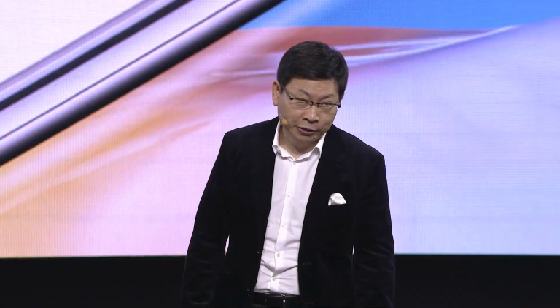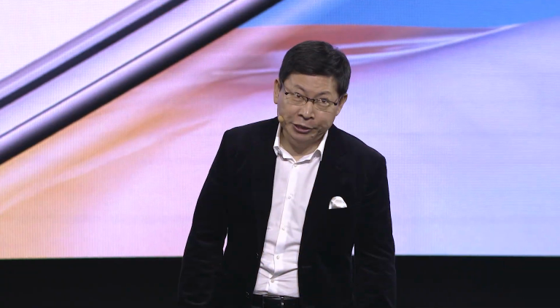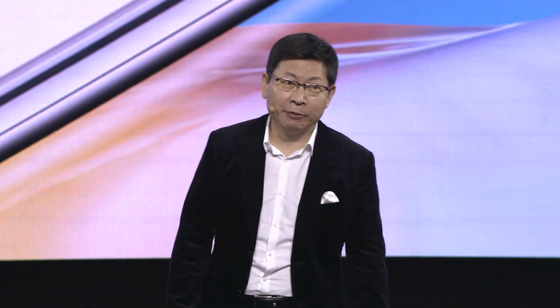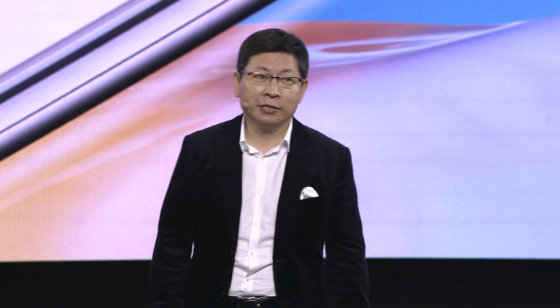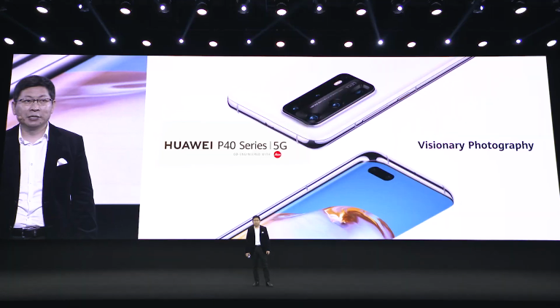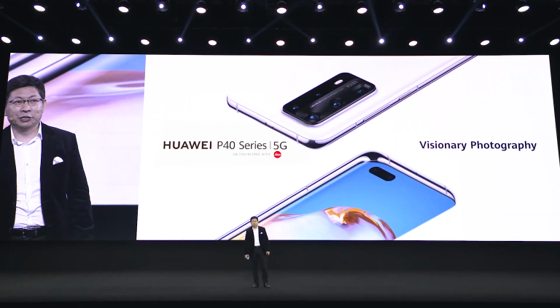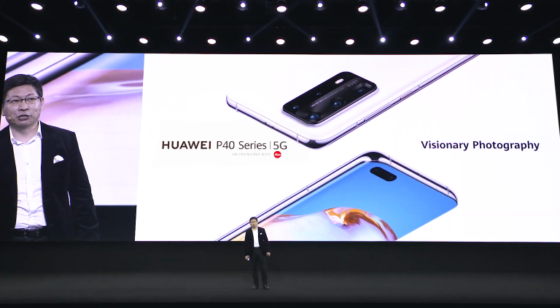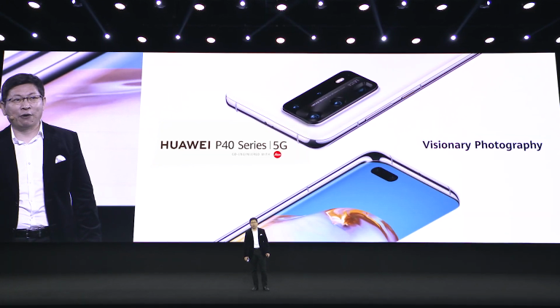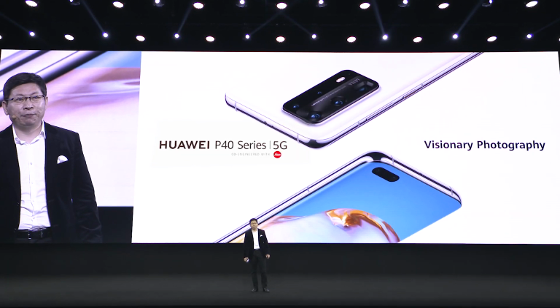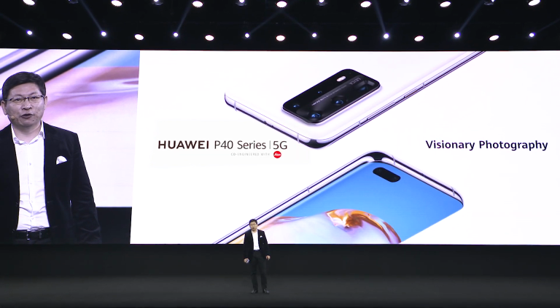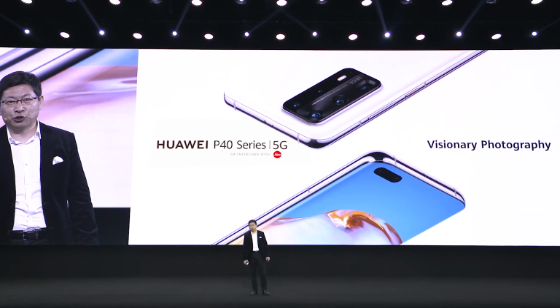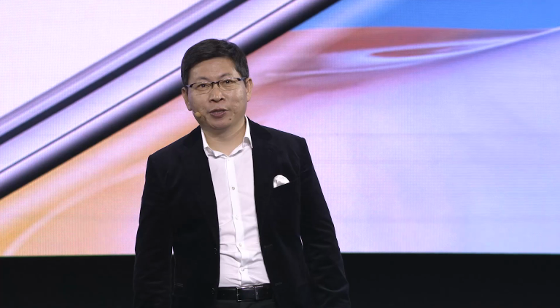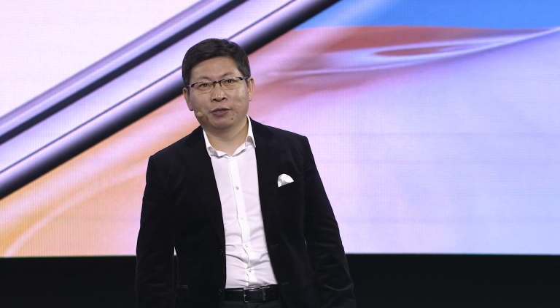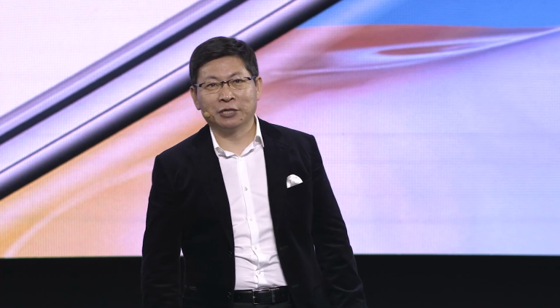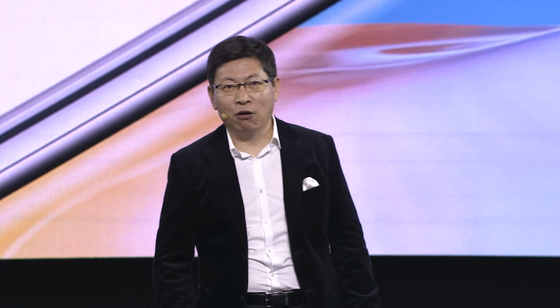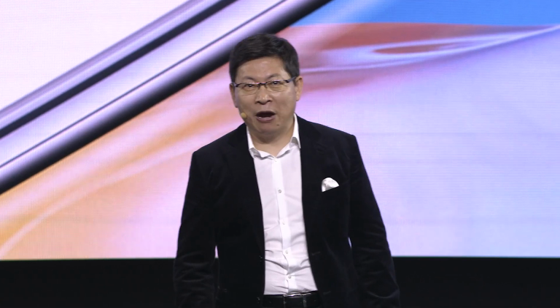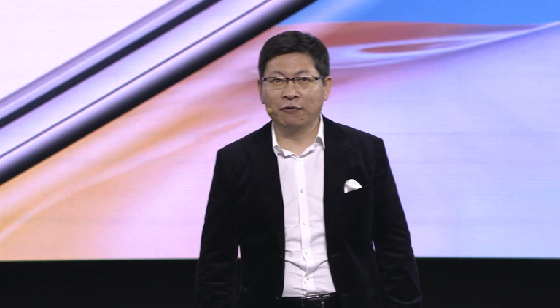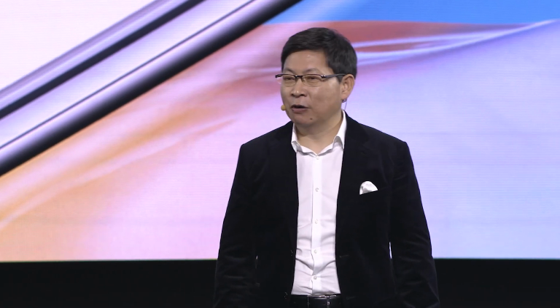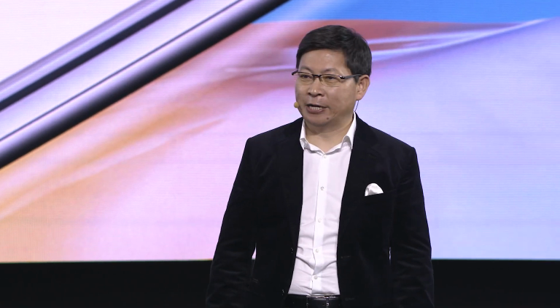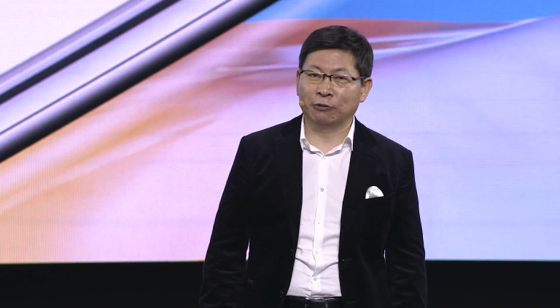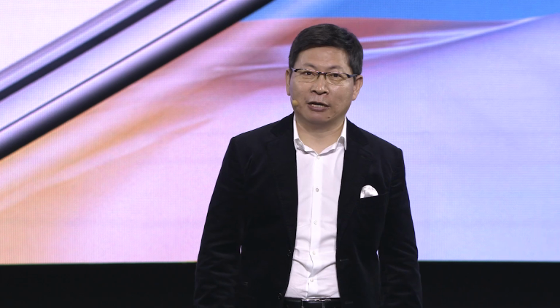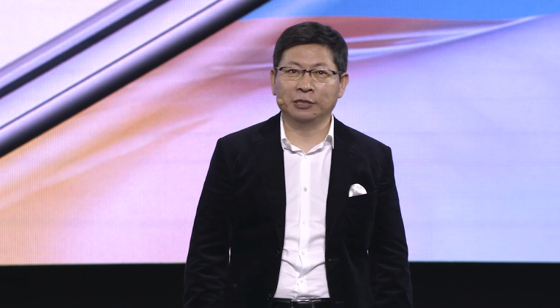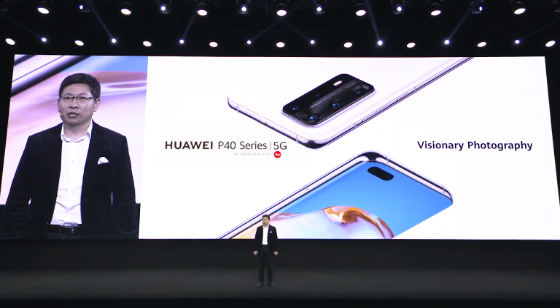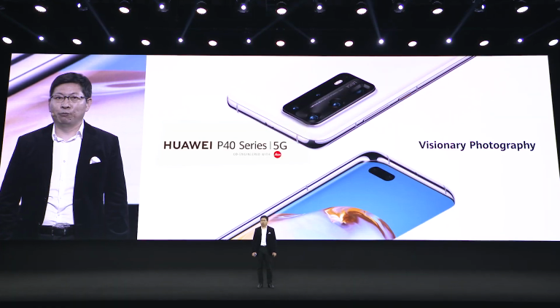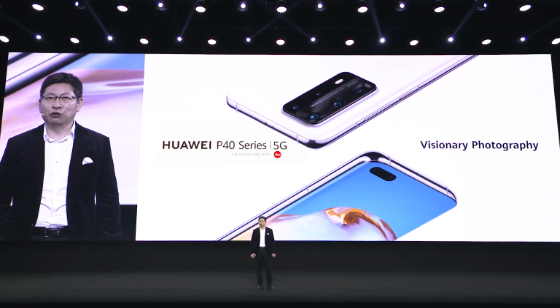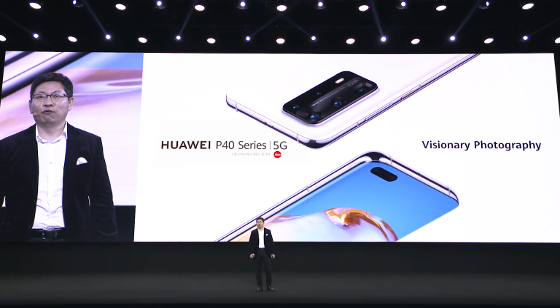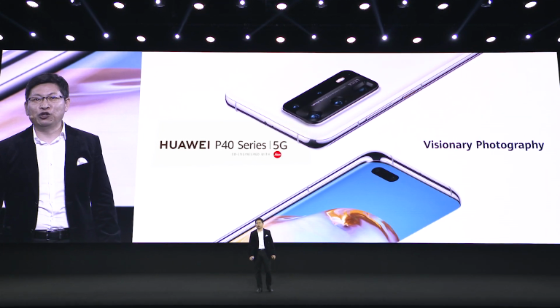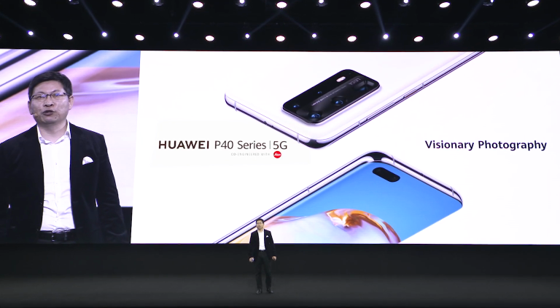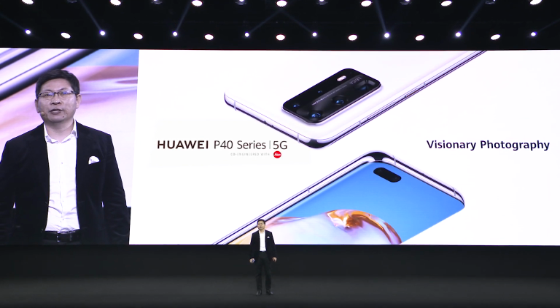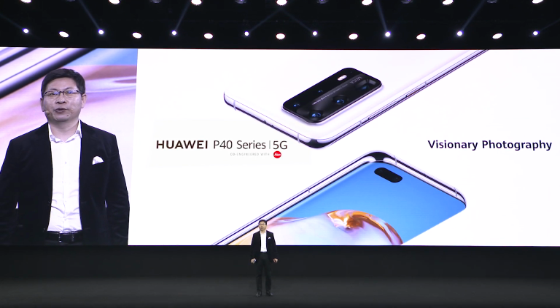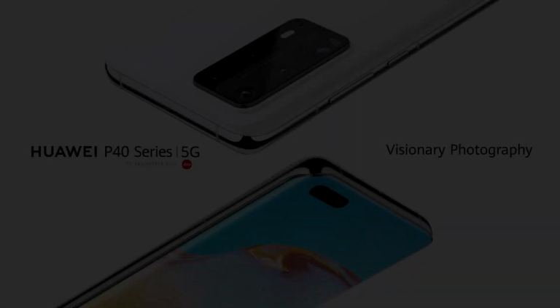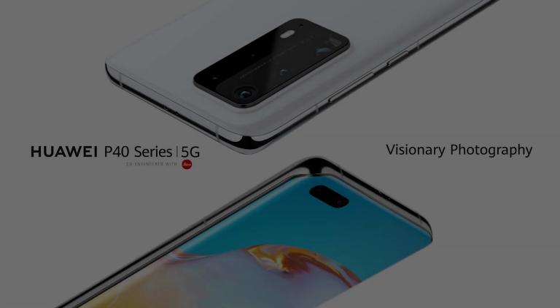Ladies and gentlemen, this is the Huawei P40 series. With our powerful camera technology, we bring you visionary photography.